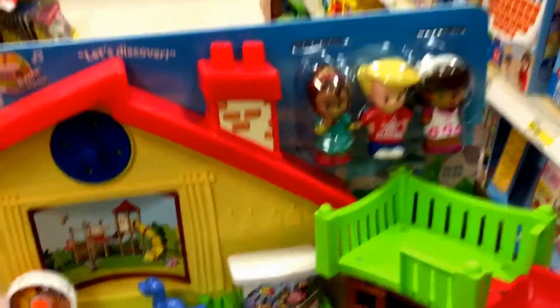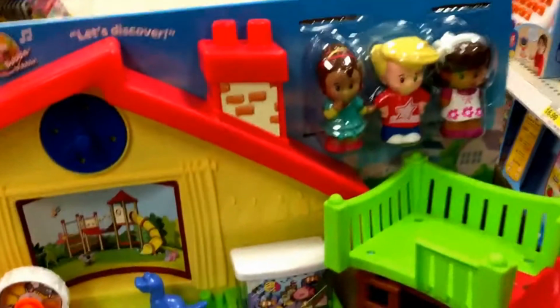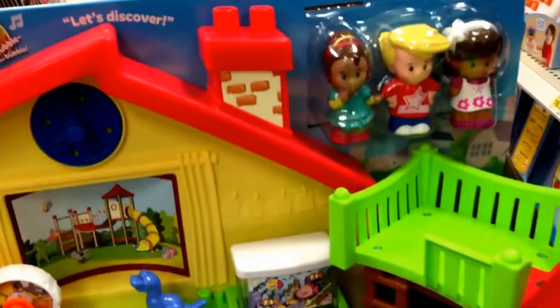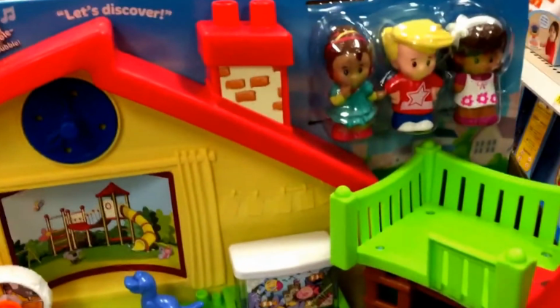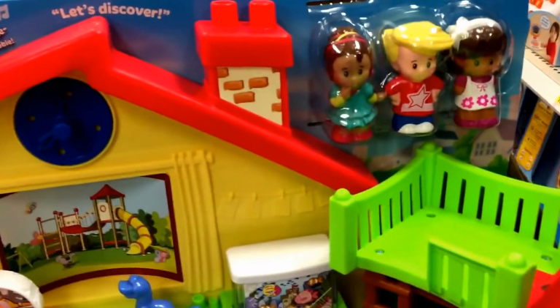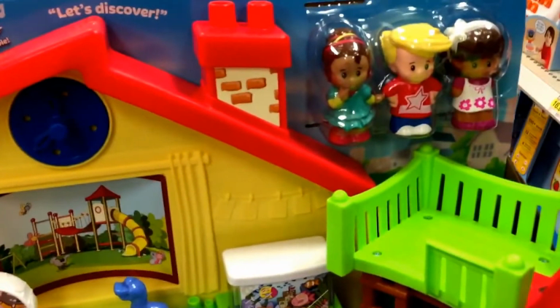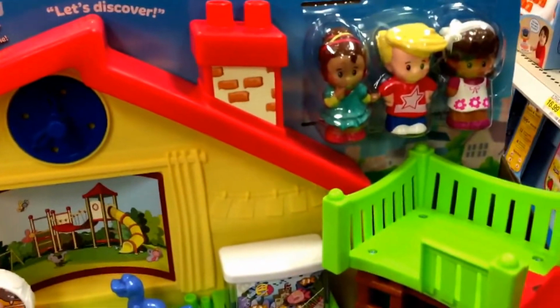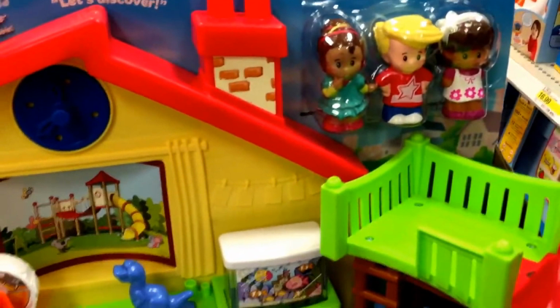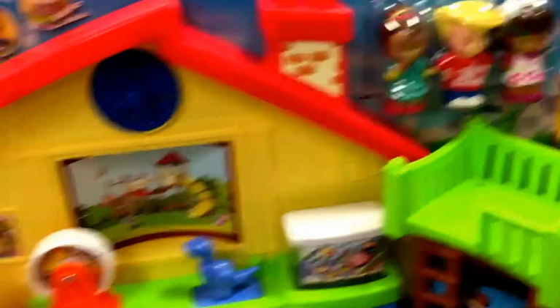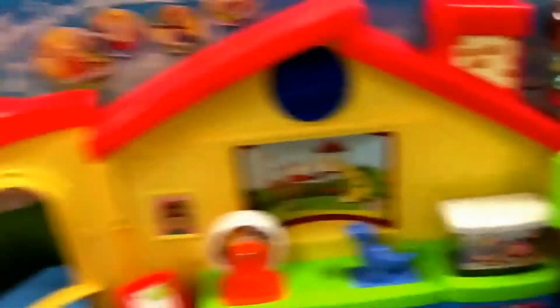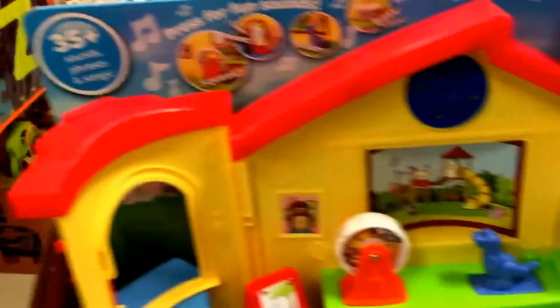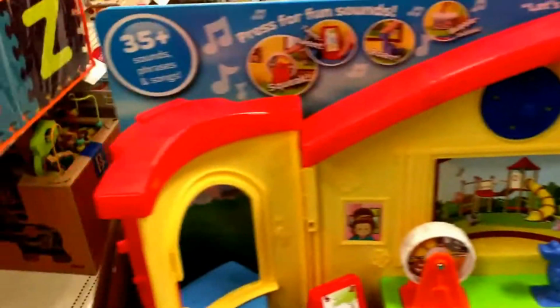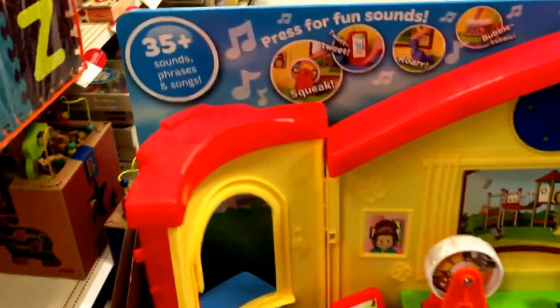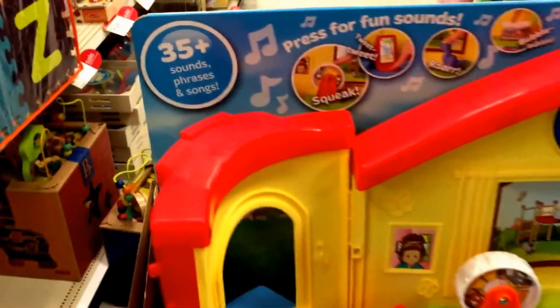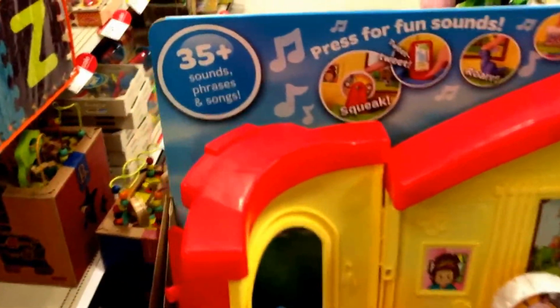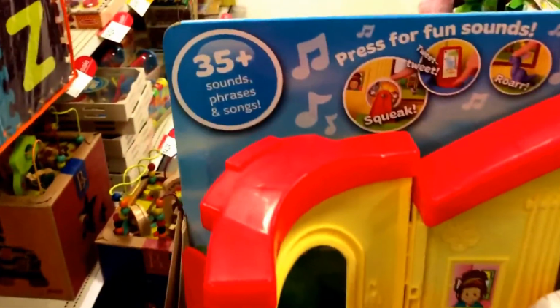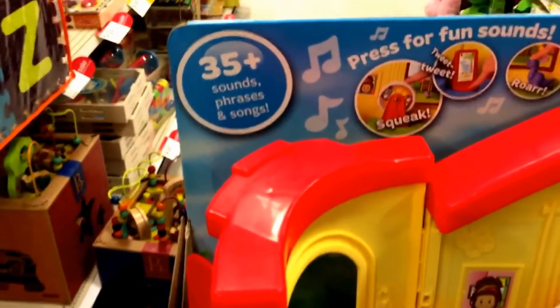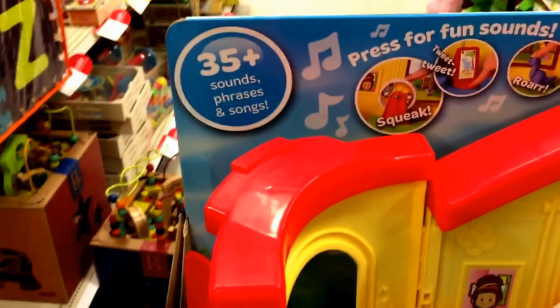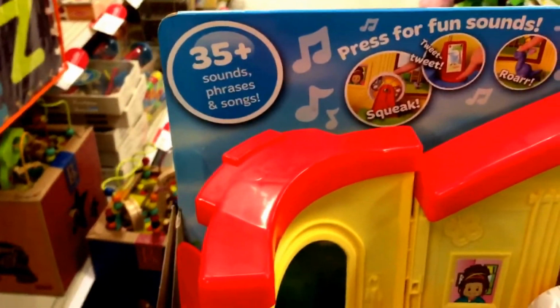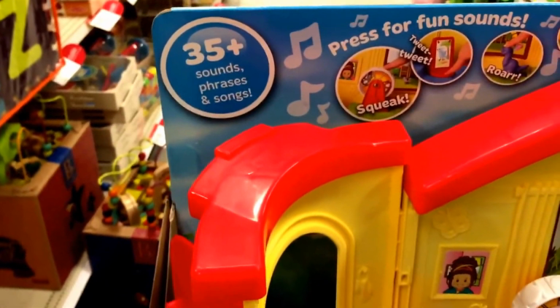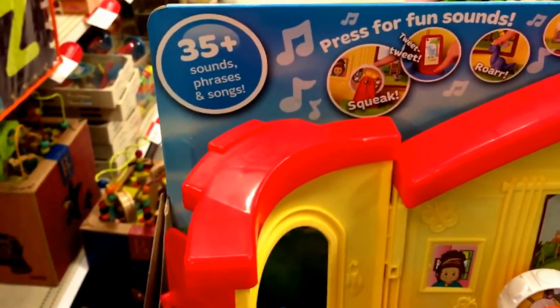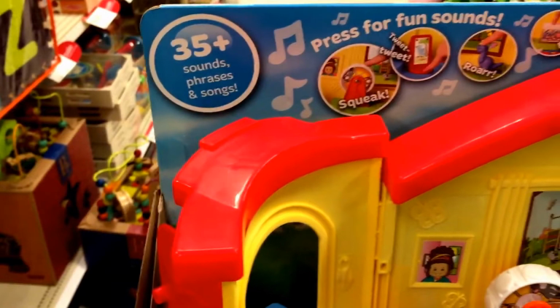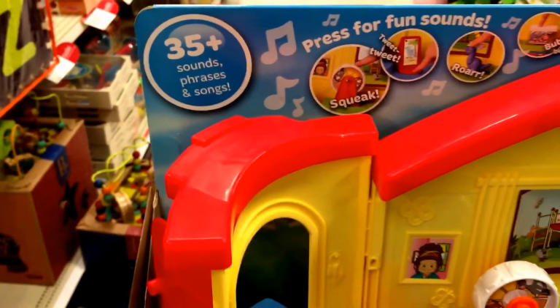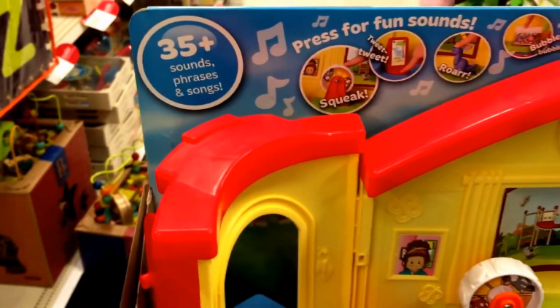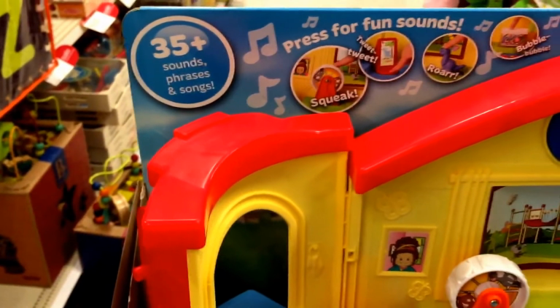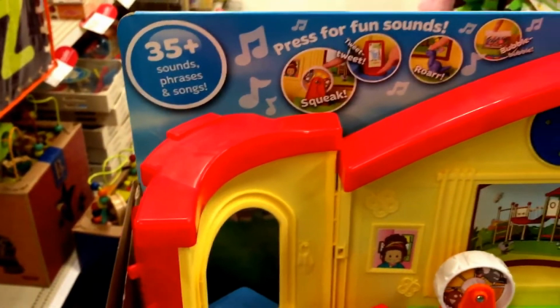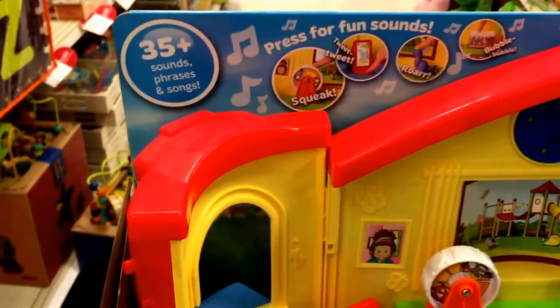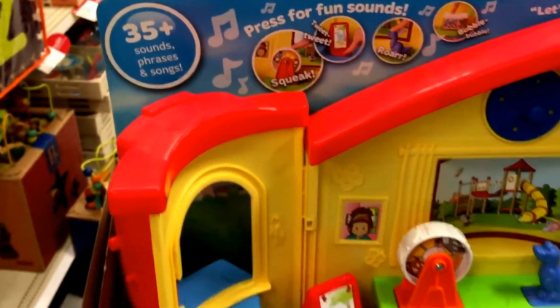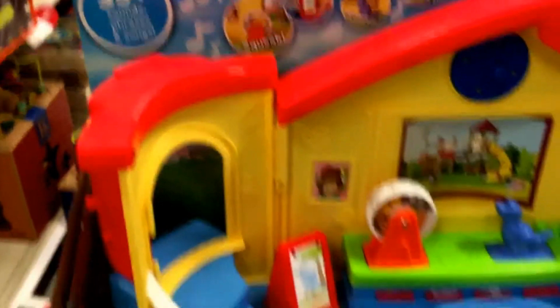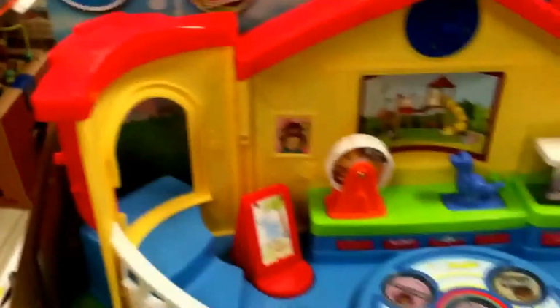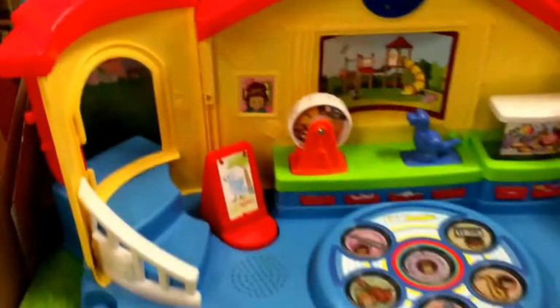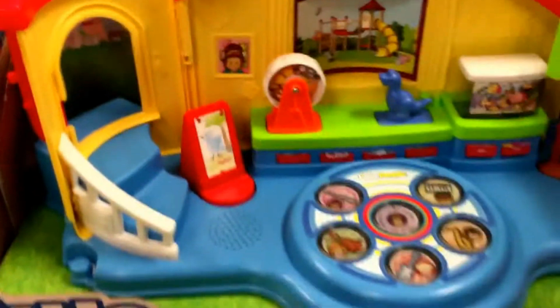It looks like it comes with three Little People preschoolers. Some of the features include 35 plus sounds, phrases, and songs.